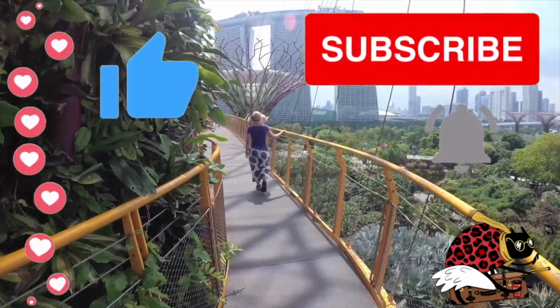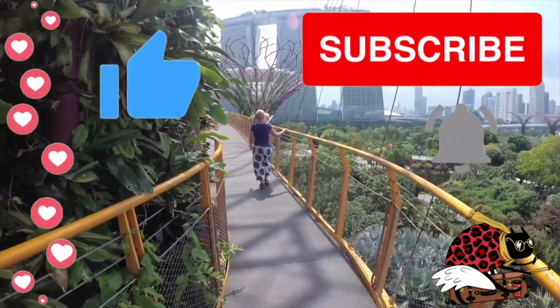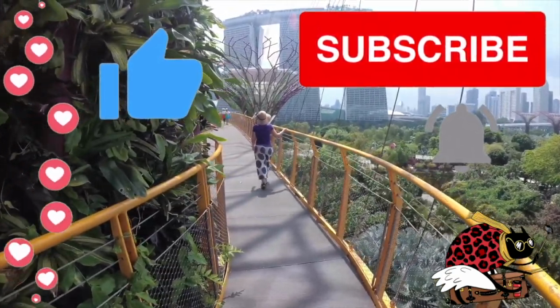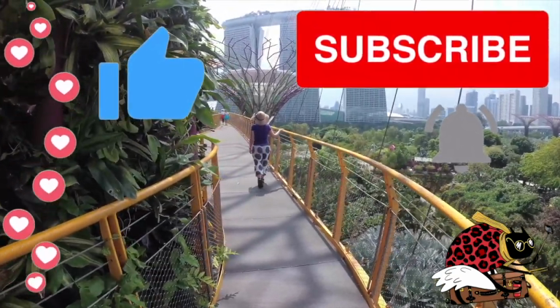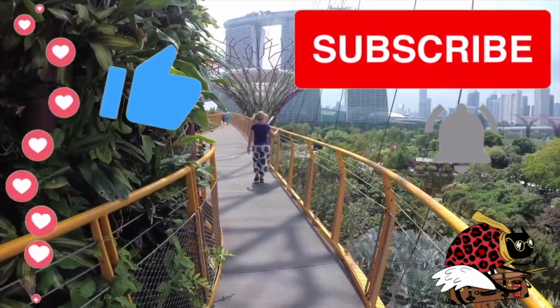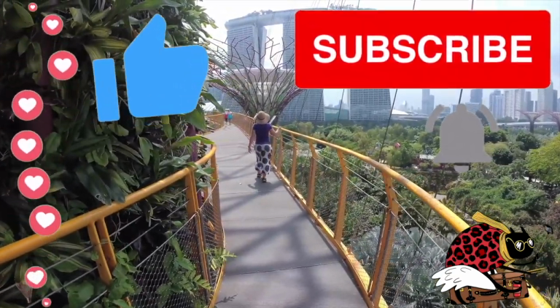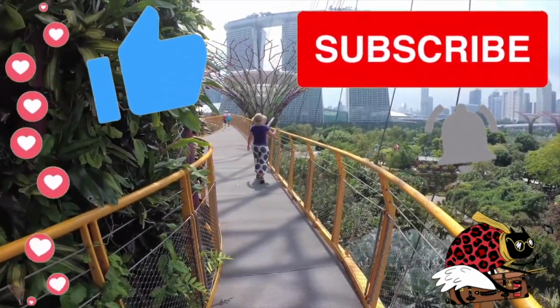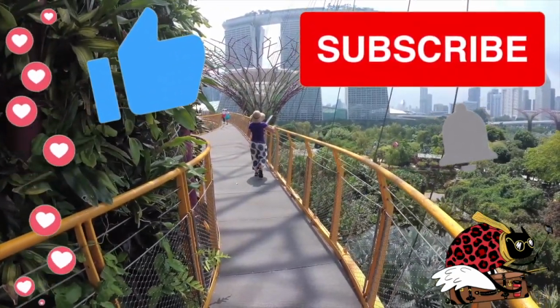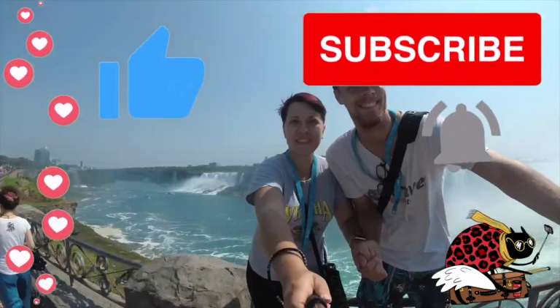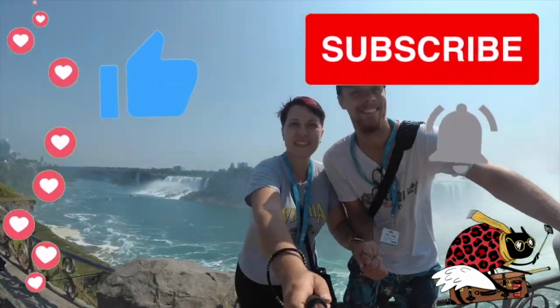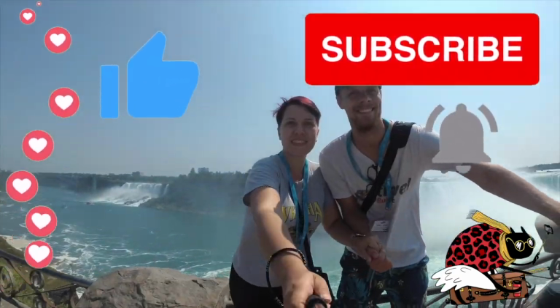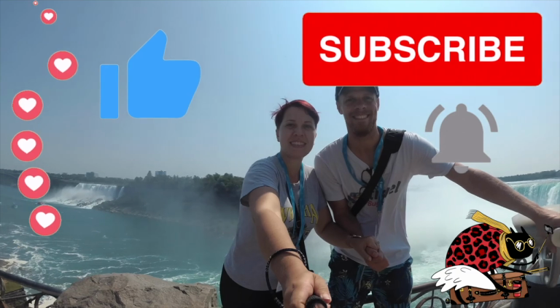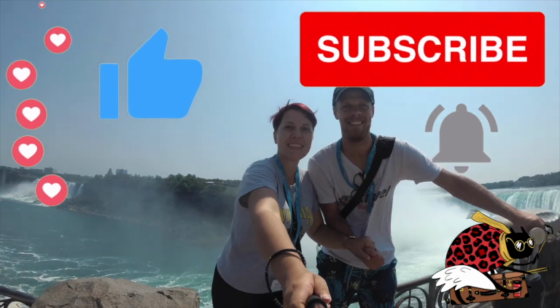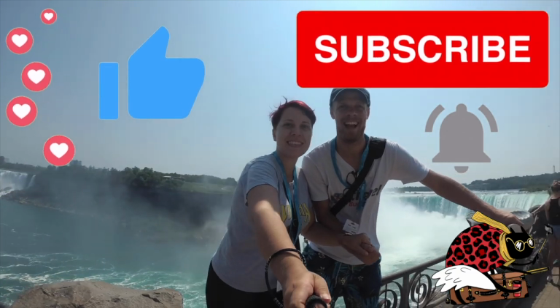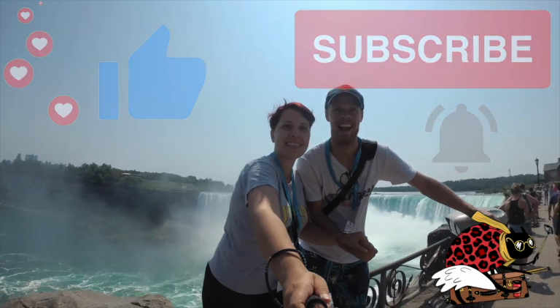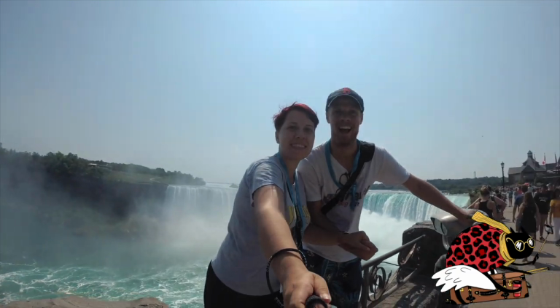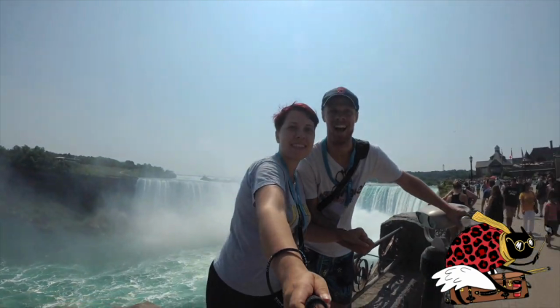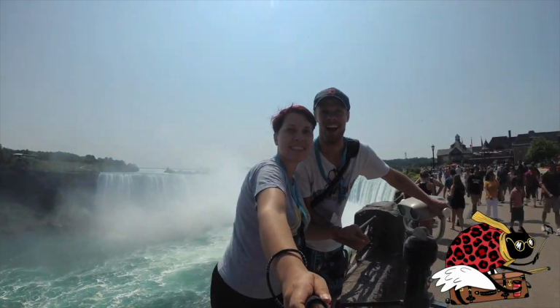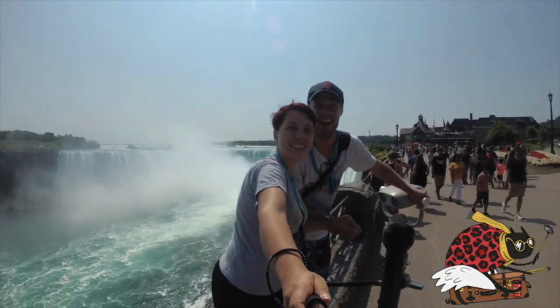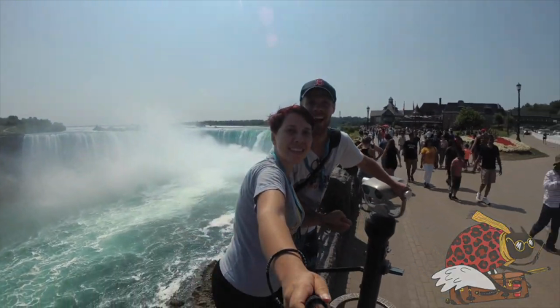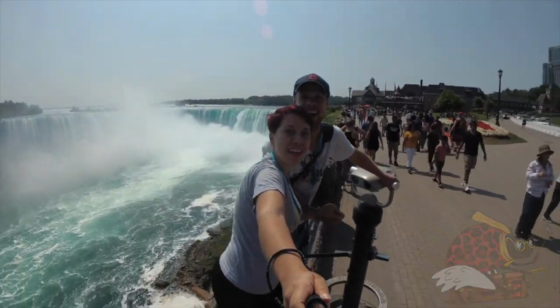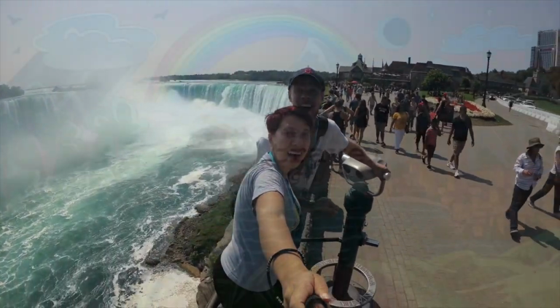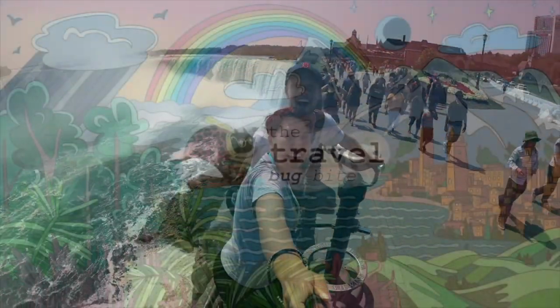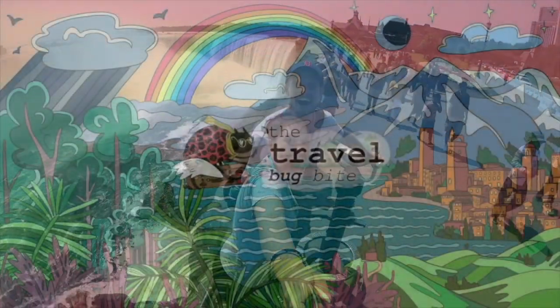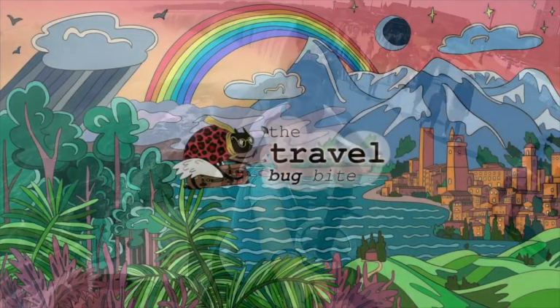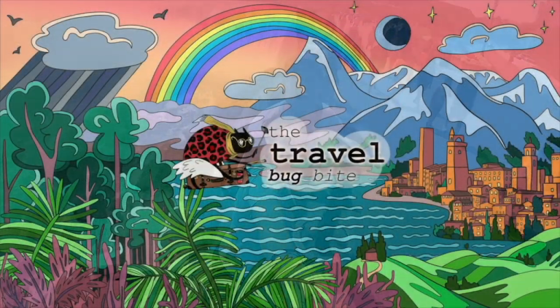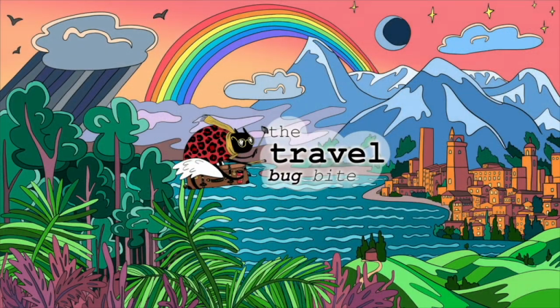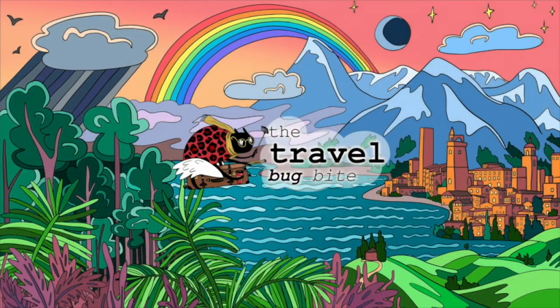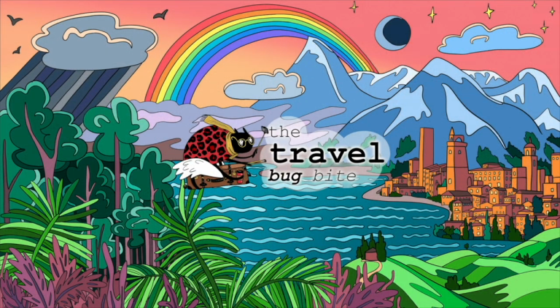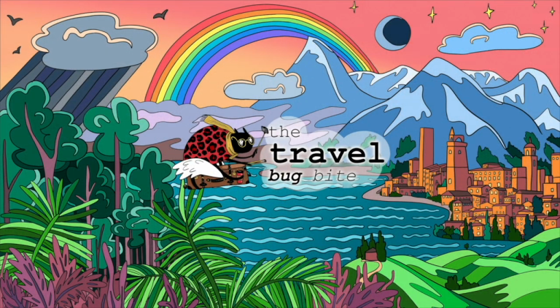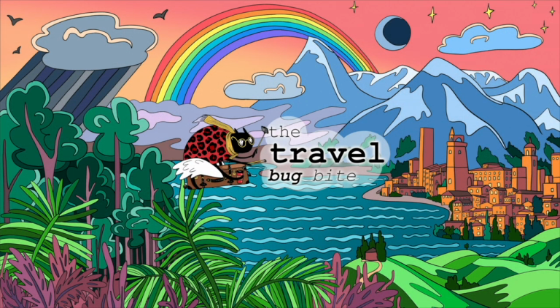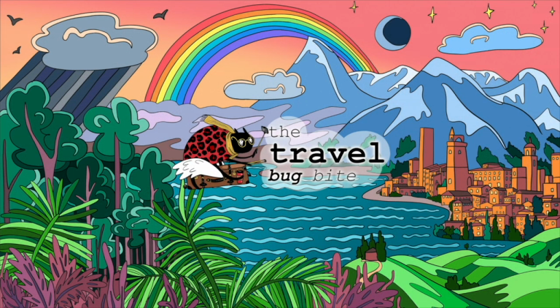Check out our videos from all around the world and let us know what you'd like to see next. Thanks for watching!